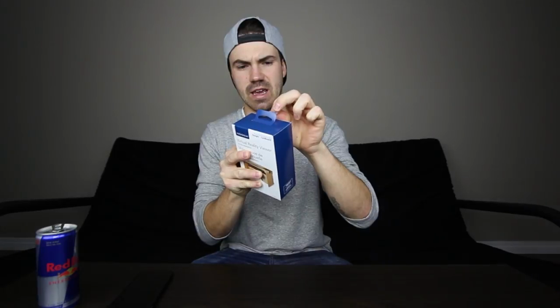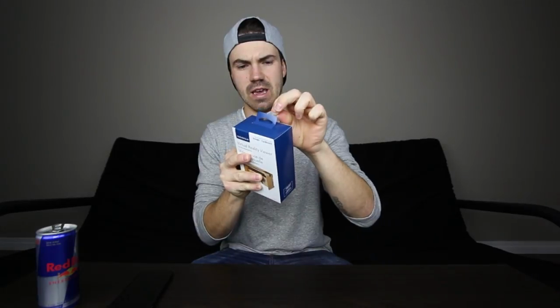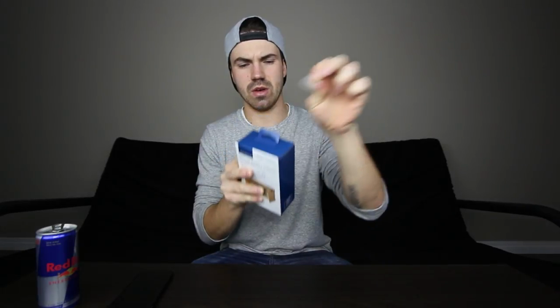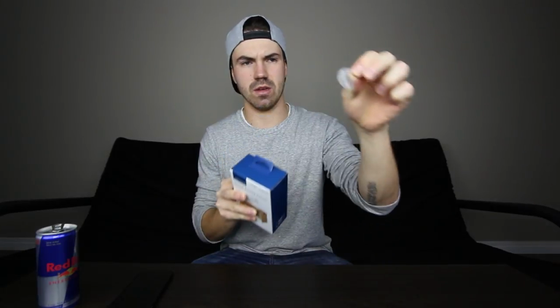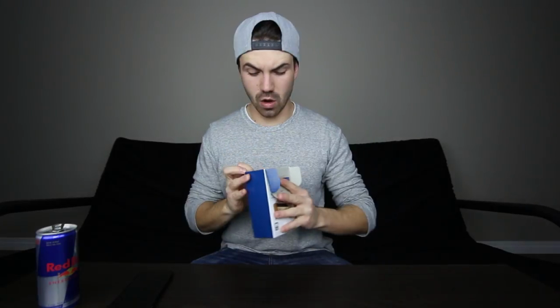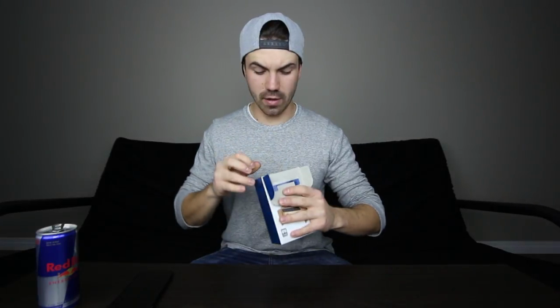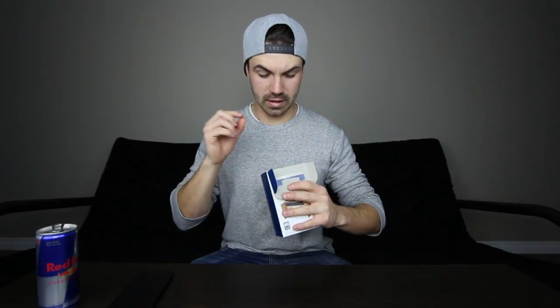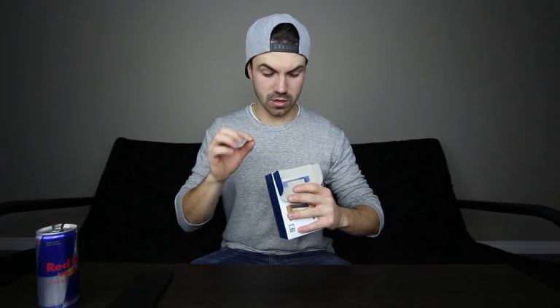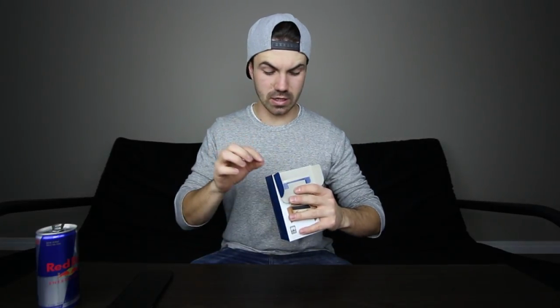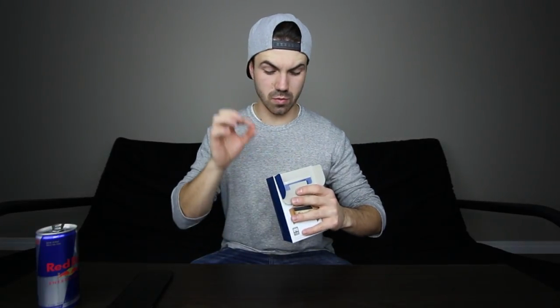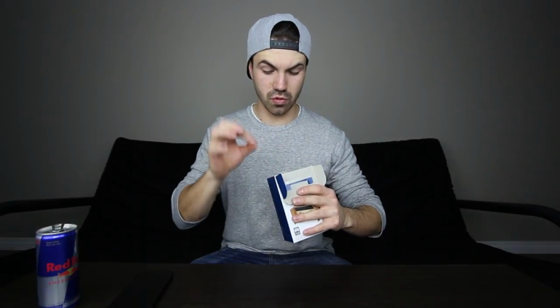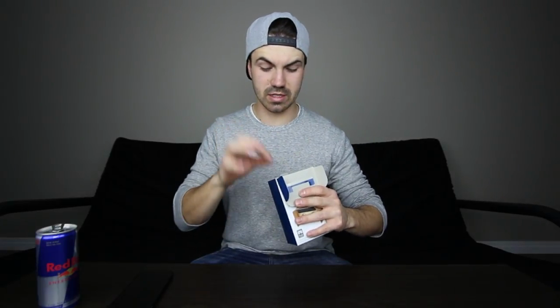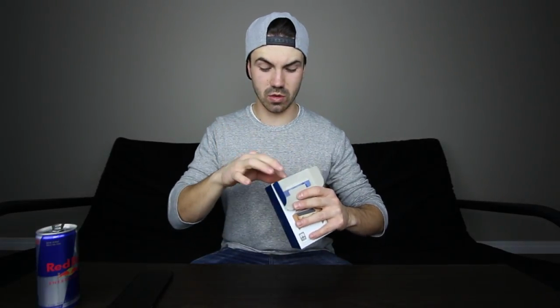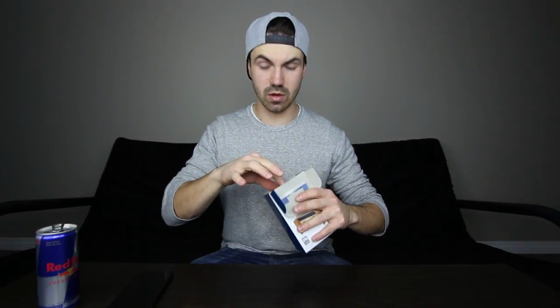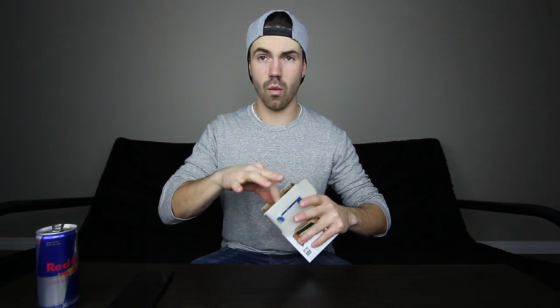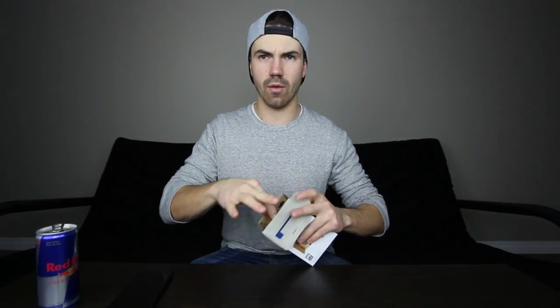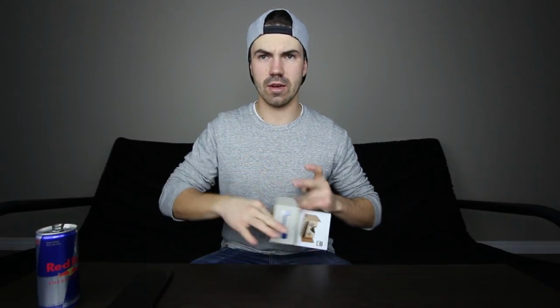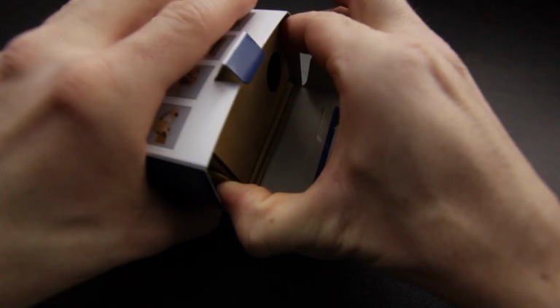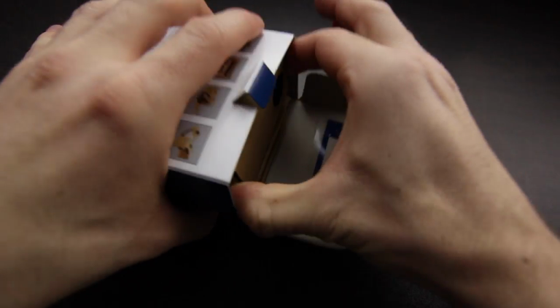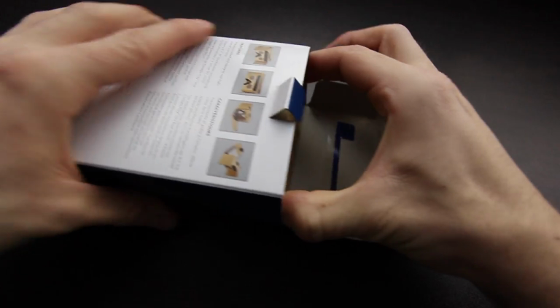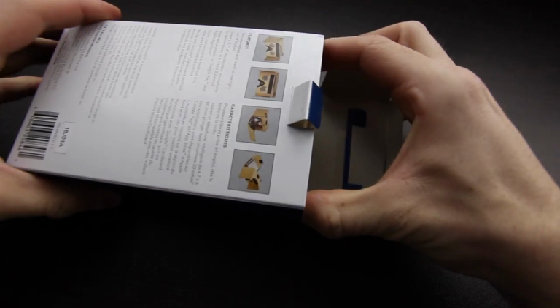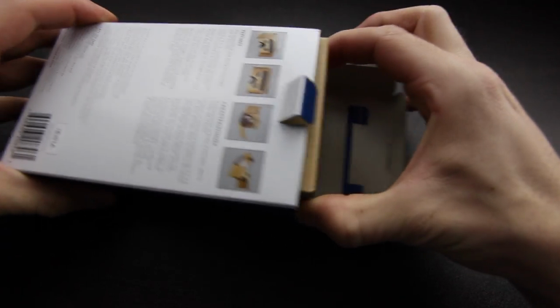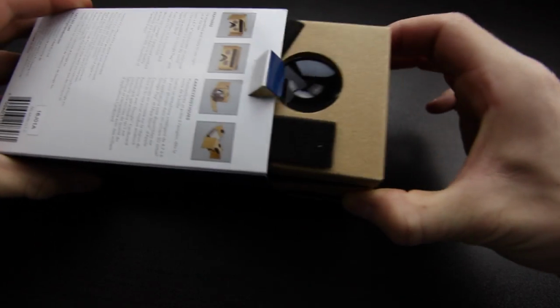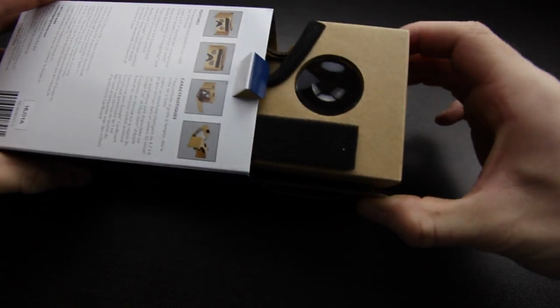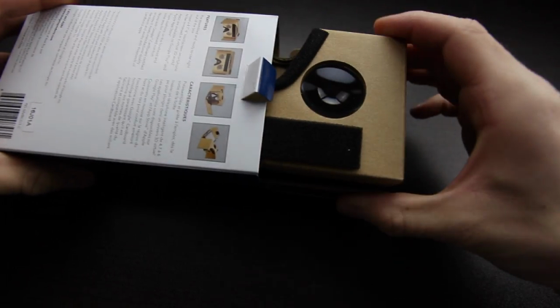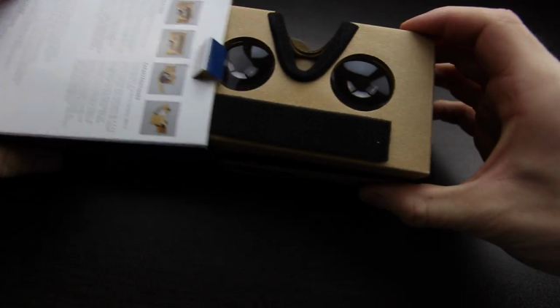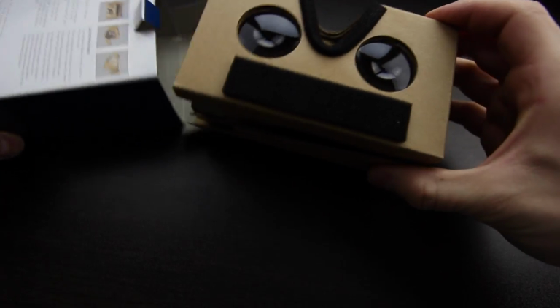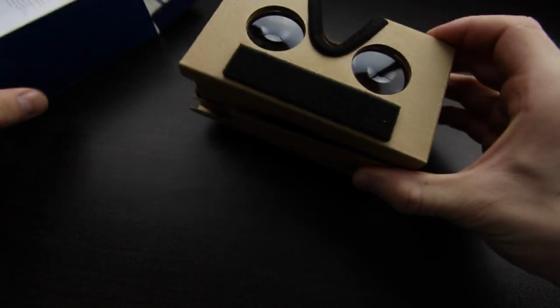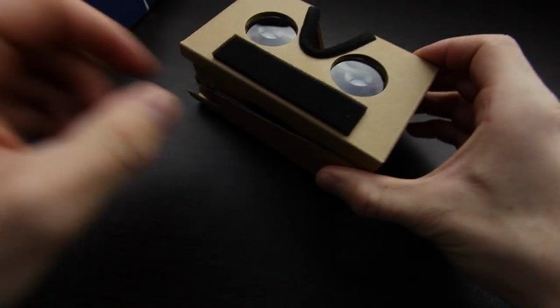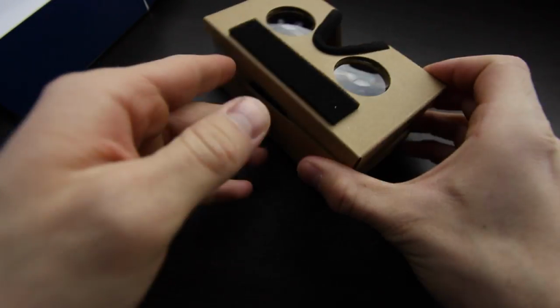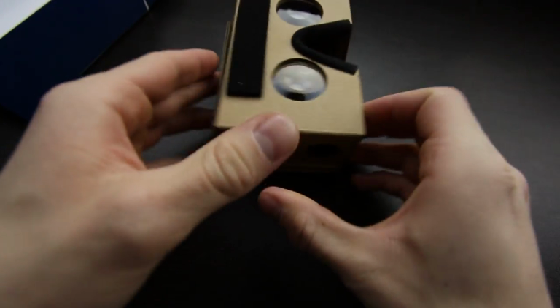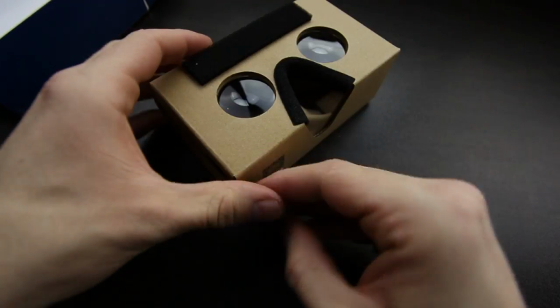Oh wow — it literally is pre-assembled. Wow. That's it. There it is. Done. Awesome.